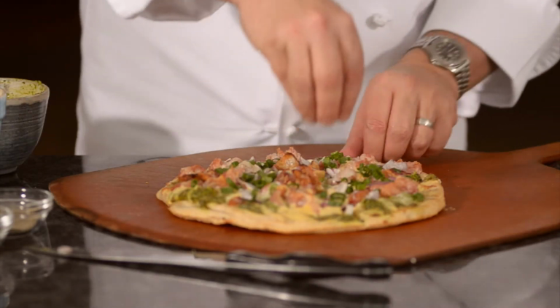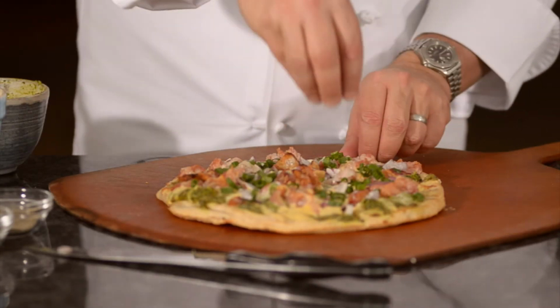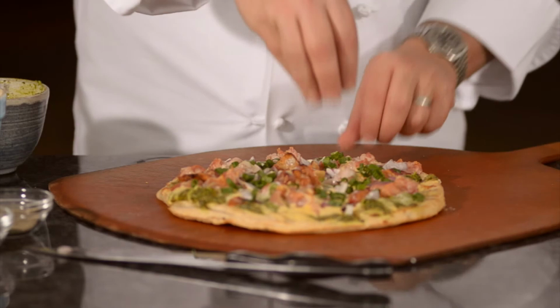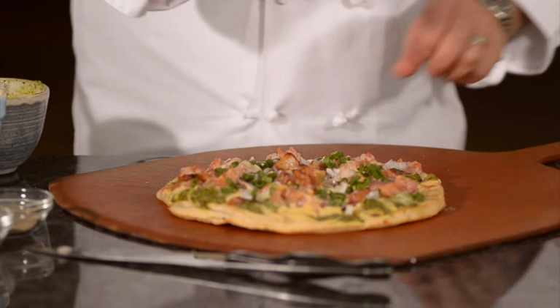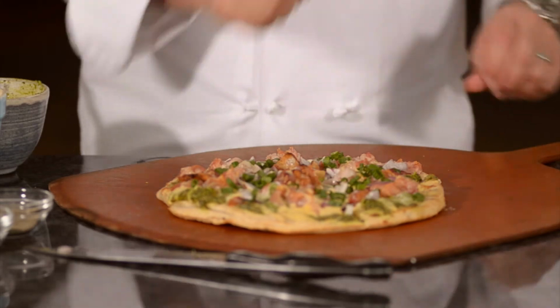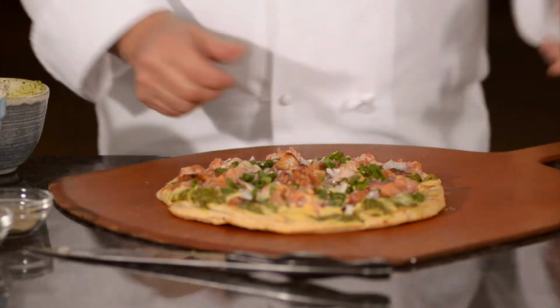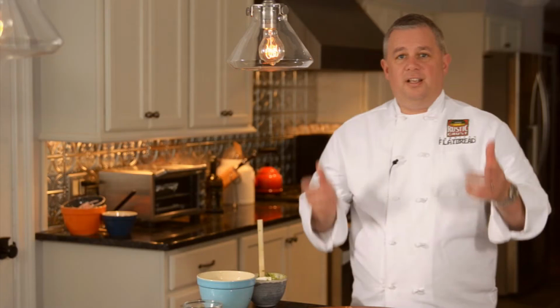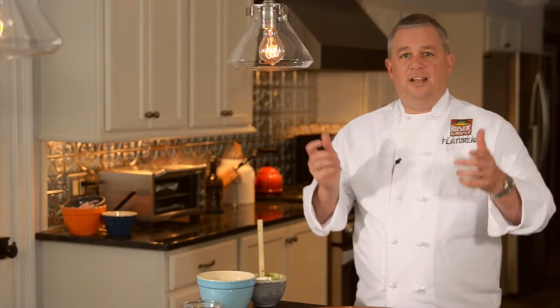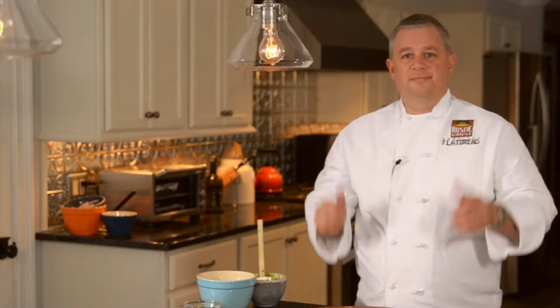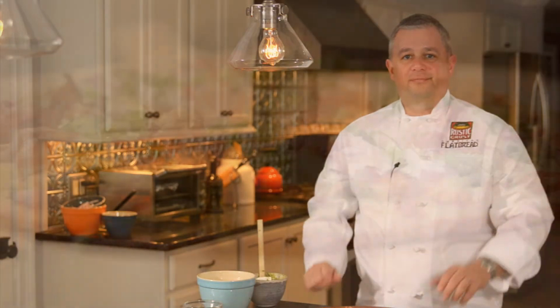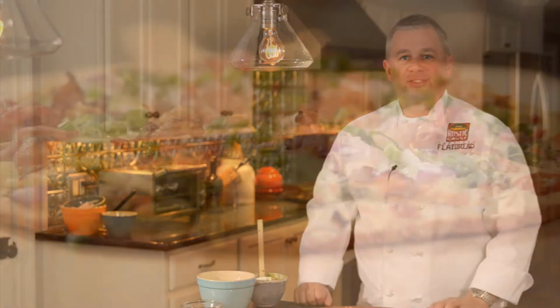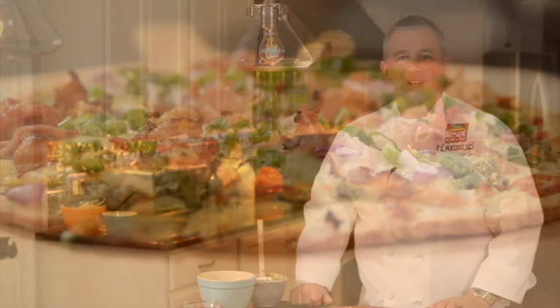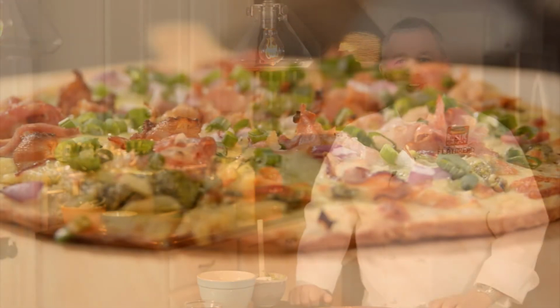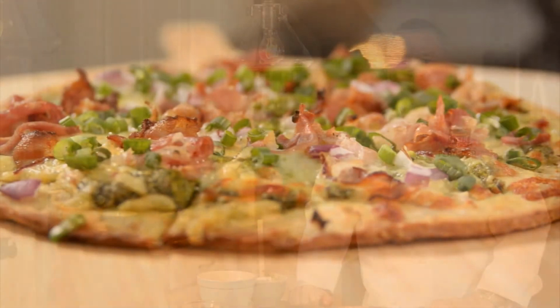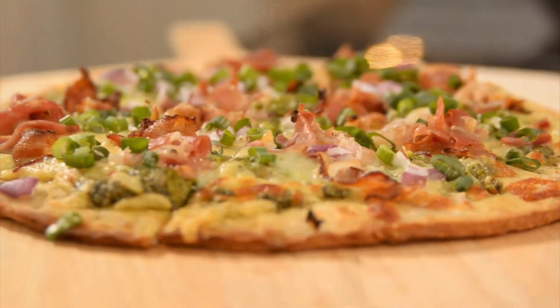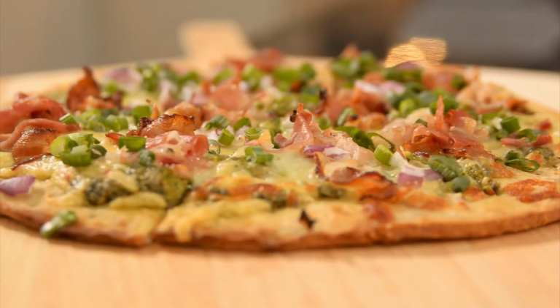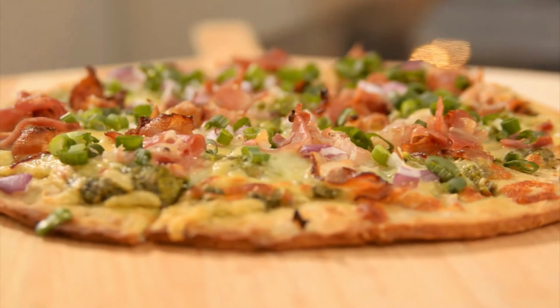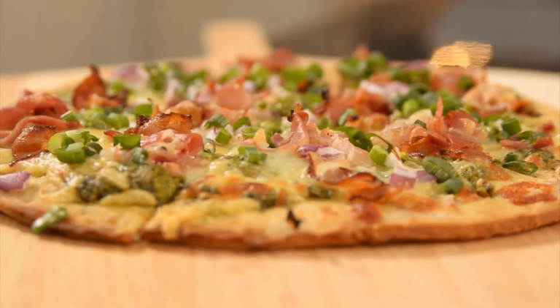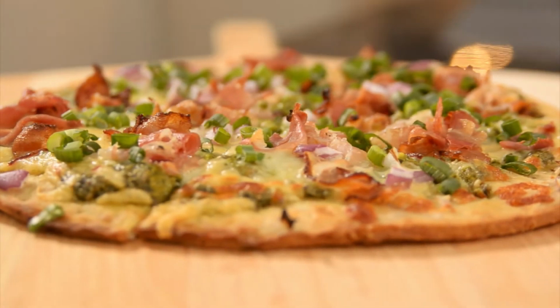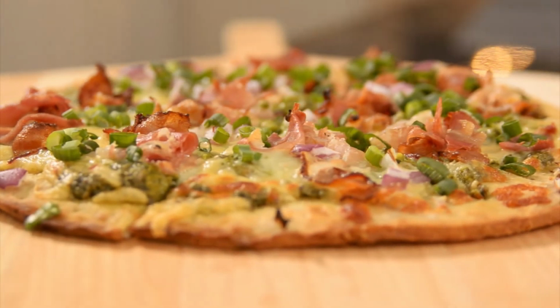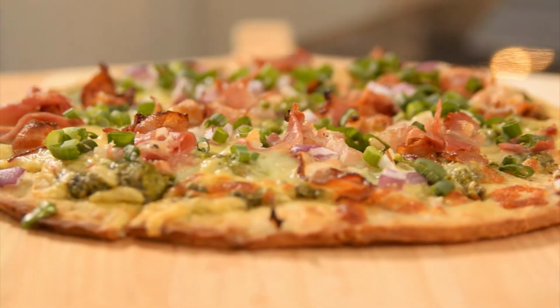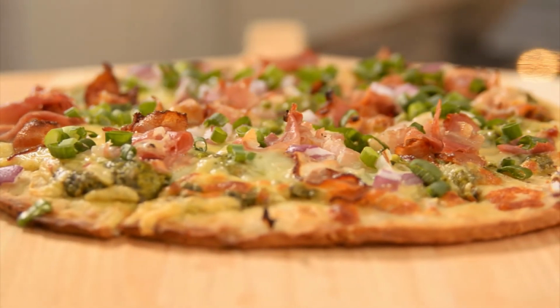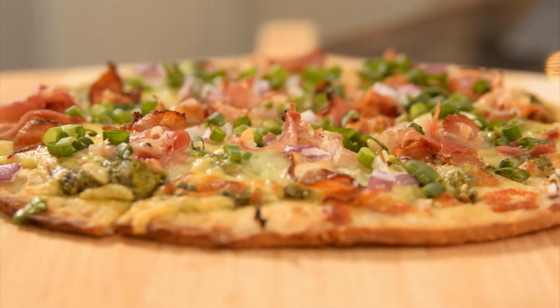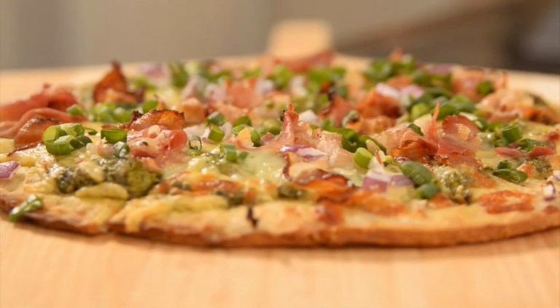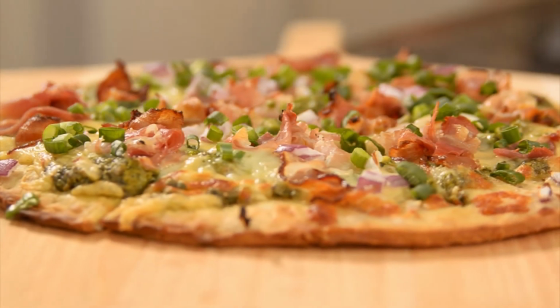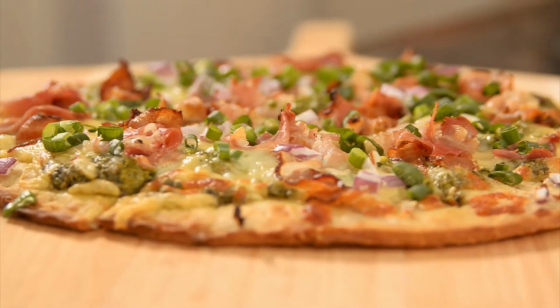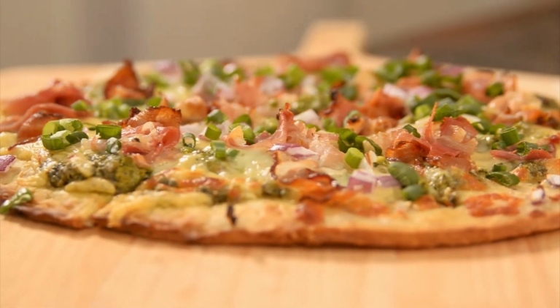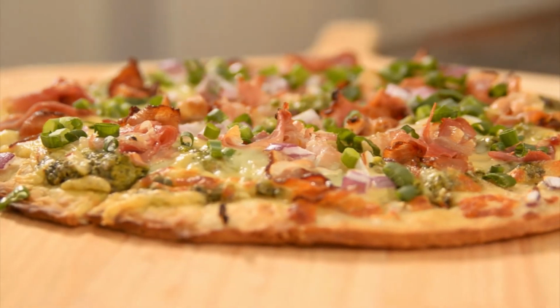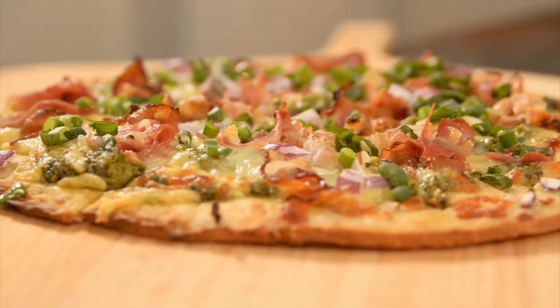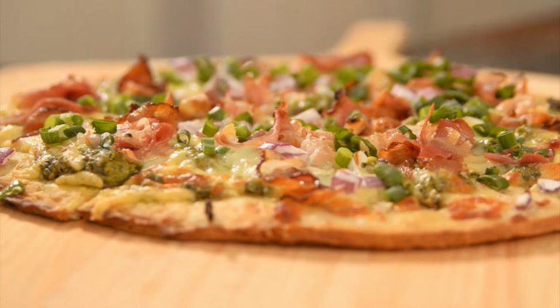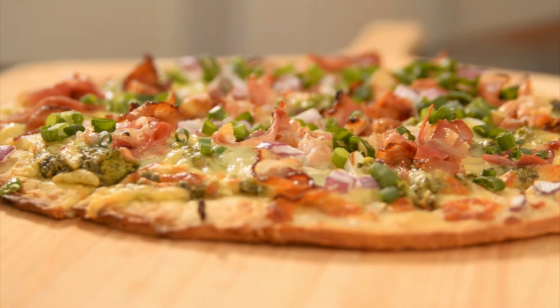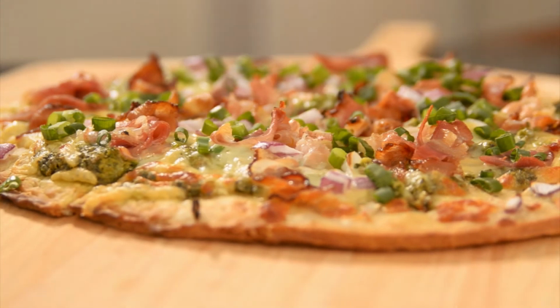There it is — just like that, it's ready to go.